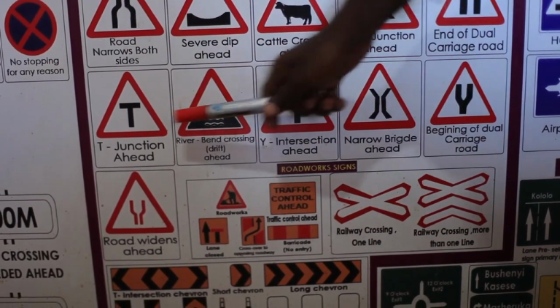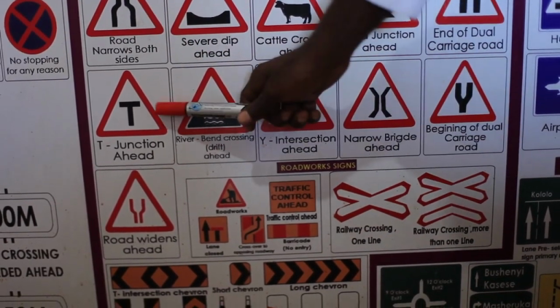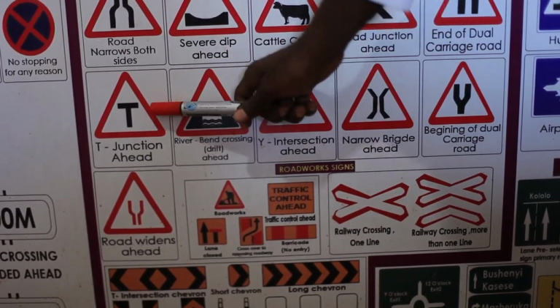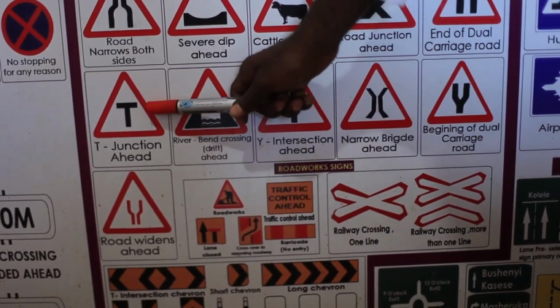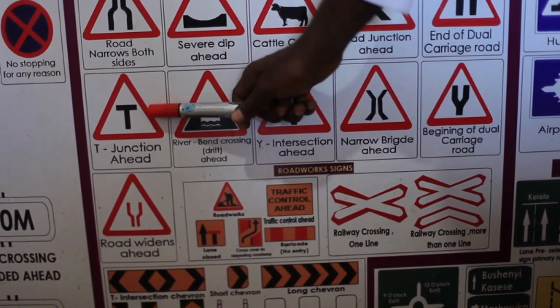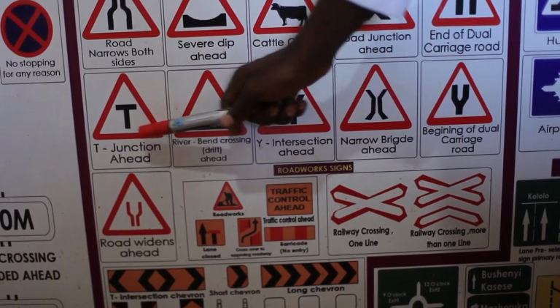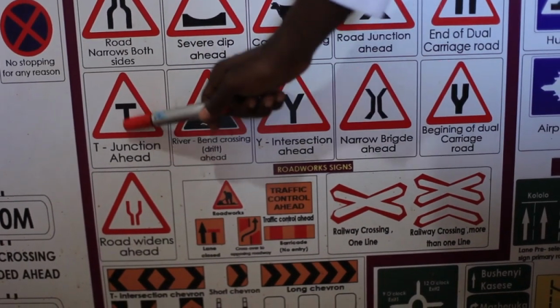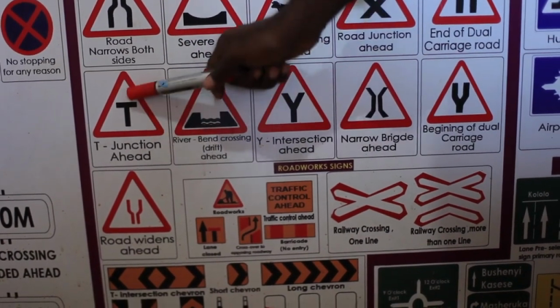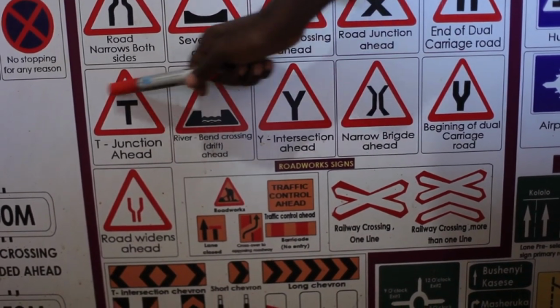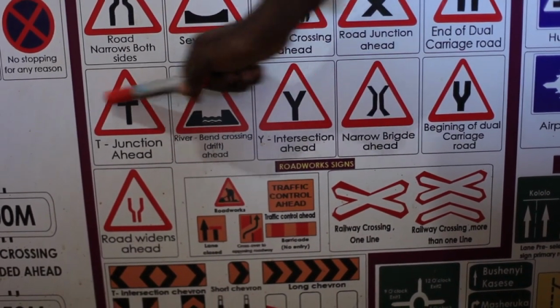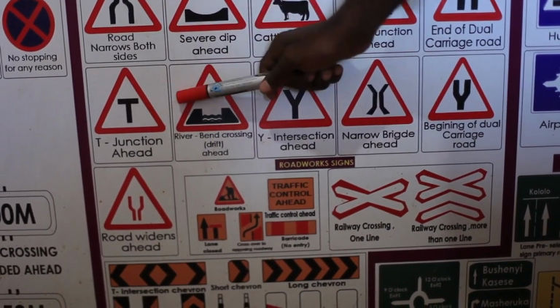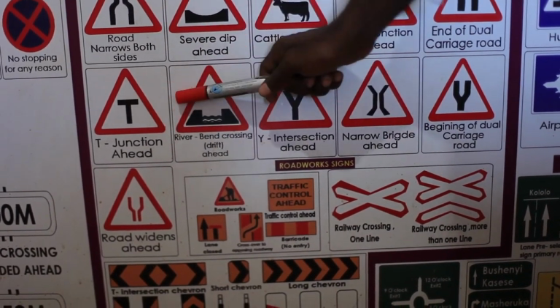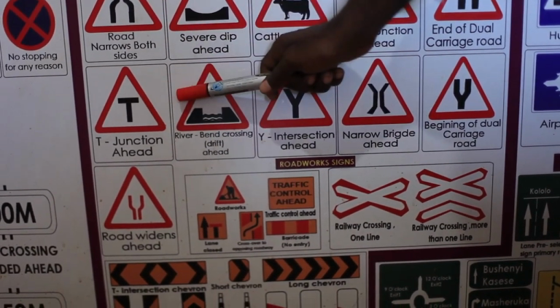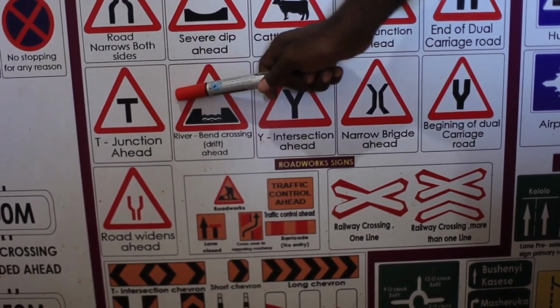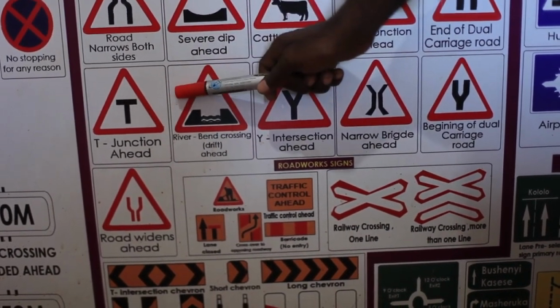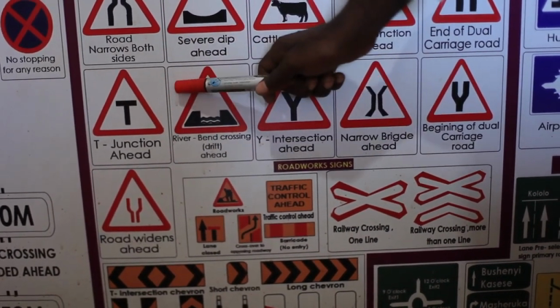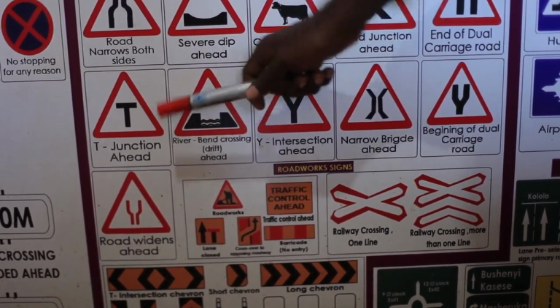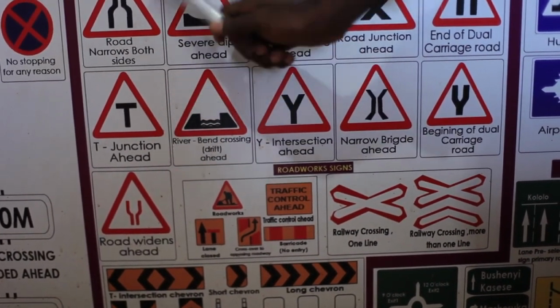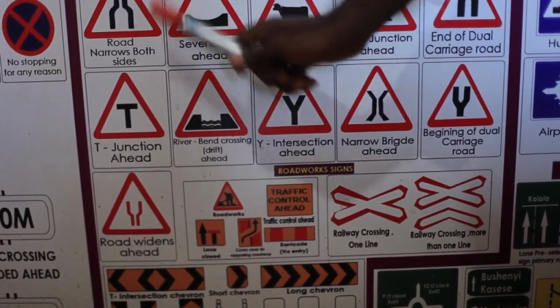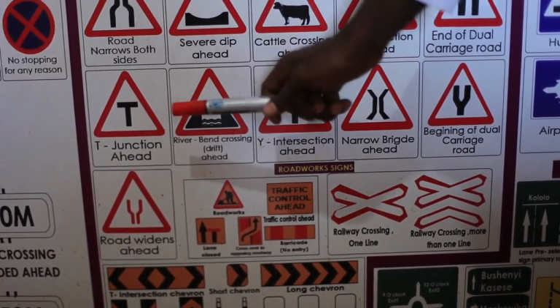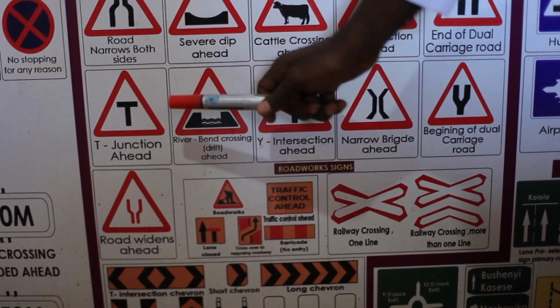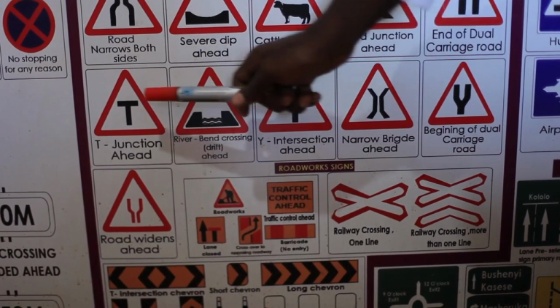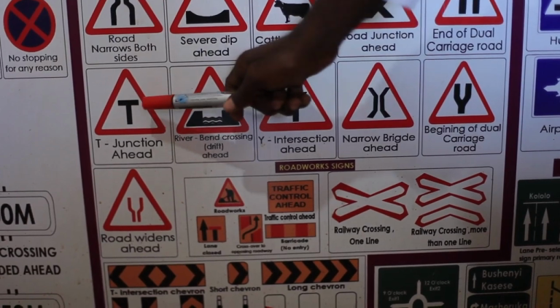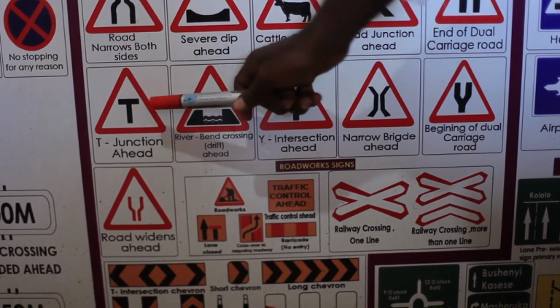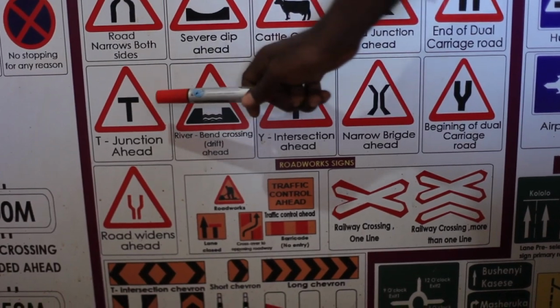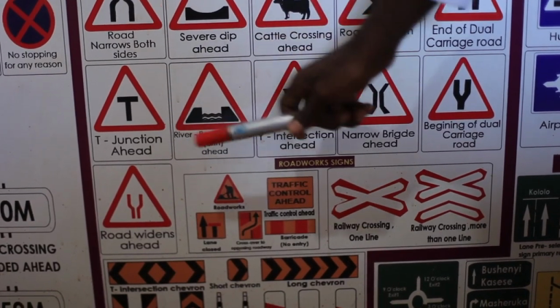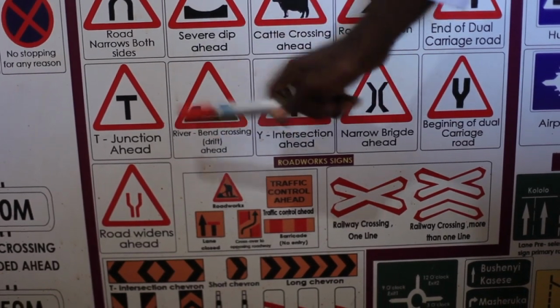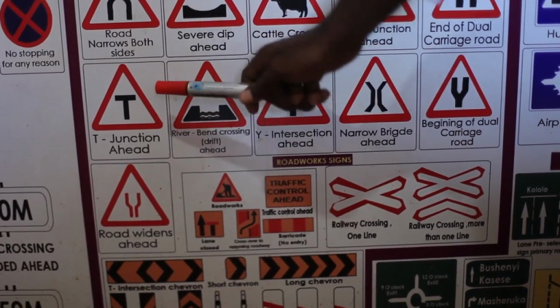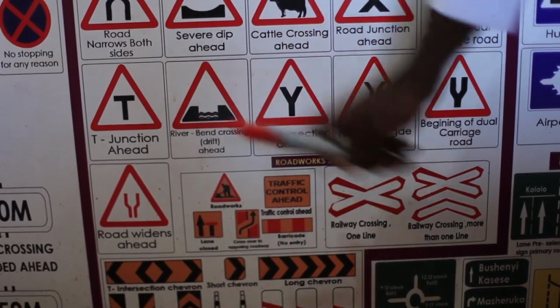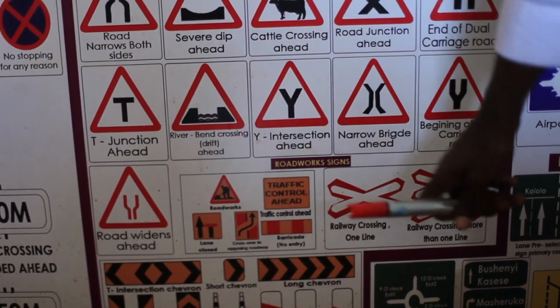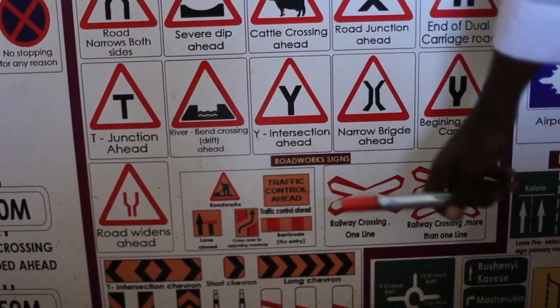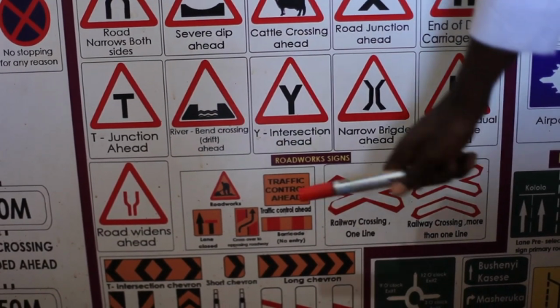T-junction ahead. You never know what is ahead — you could go off the road or knock somebody. Slow down.